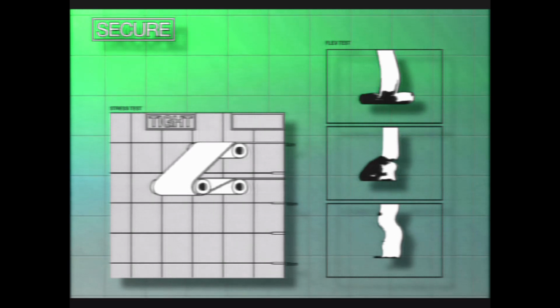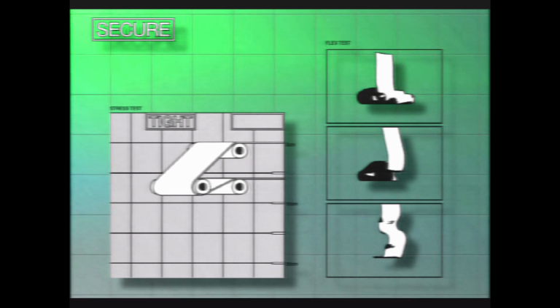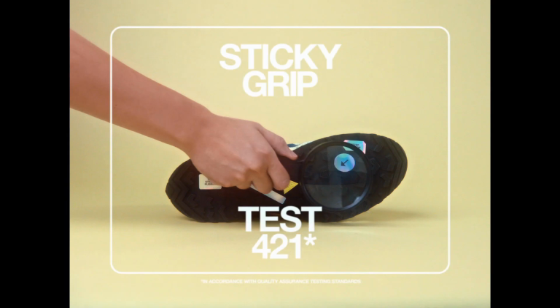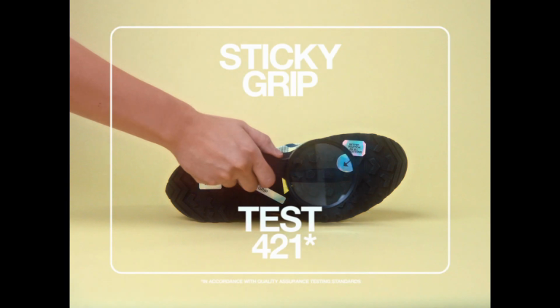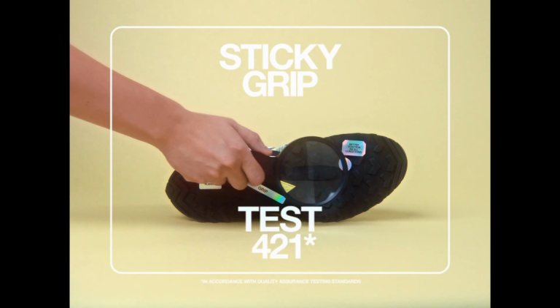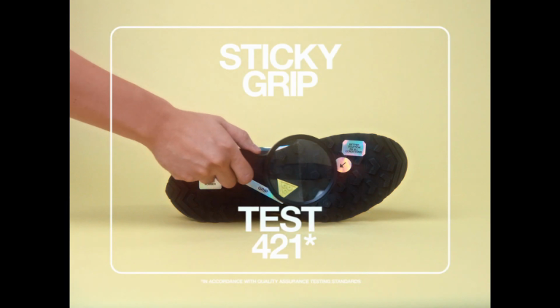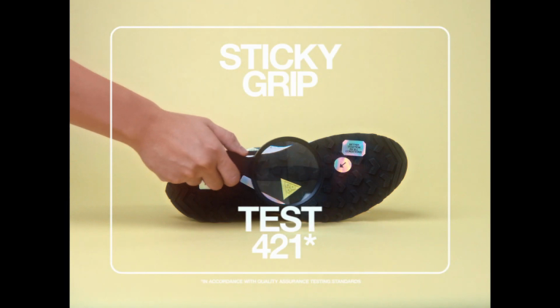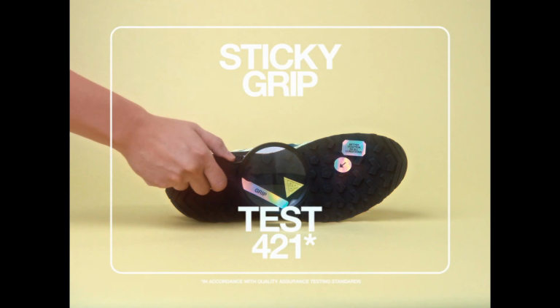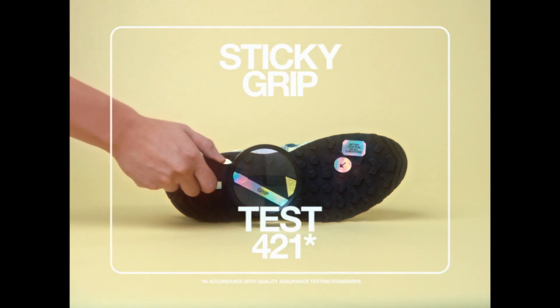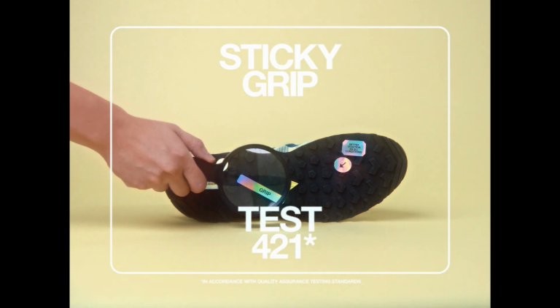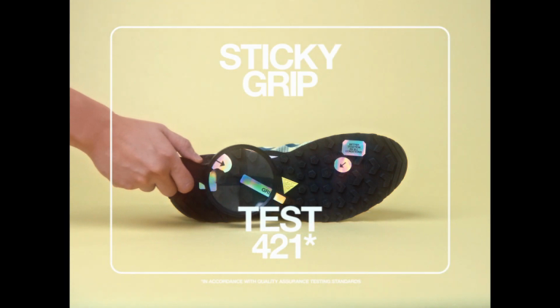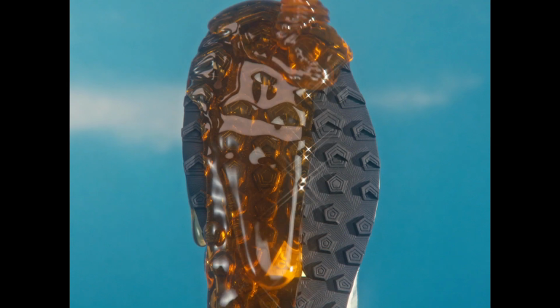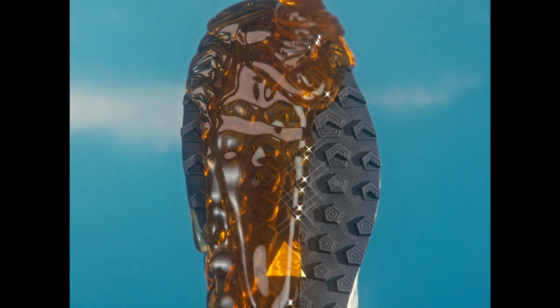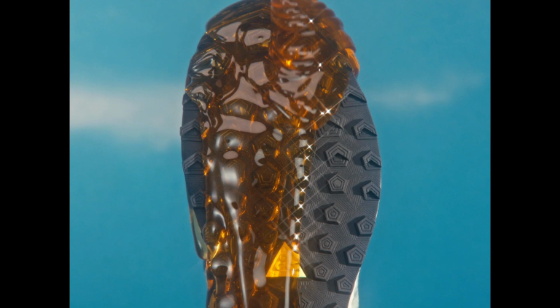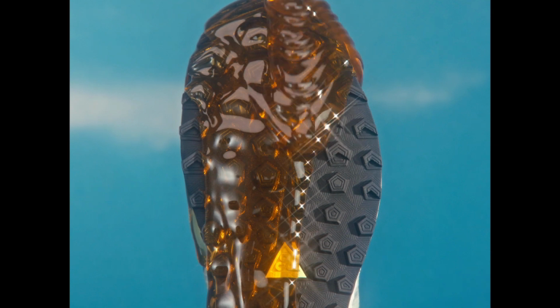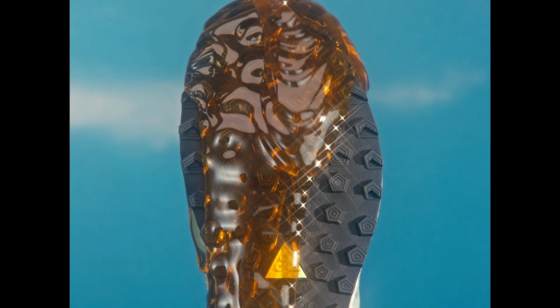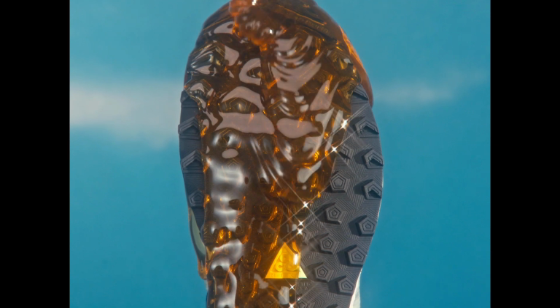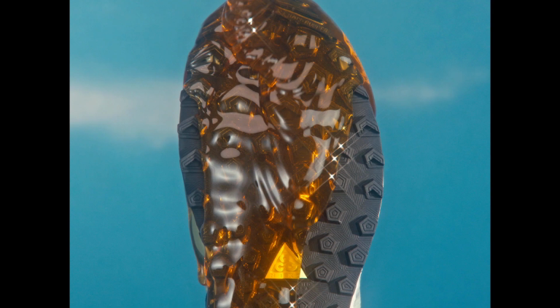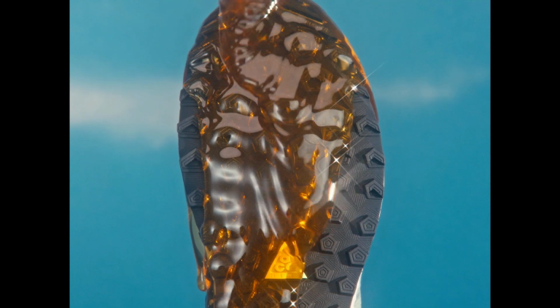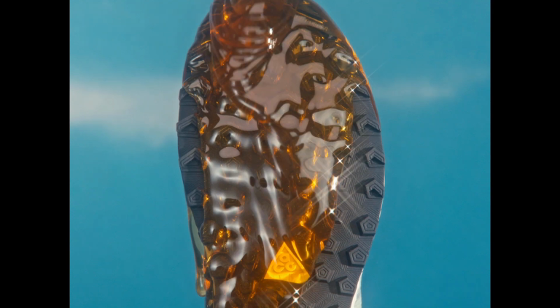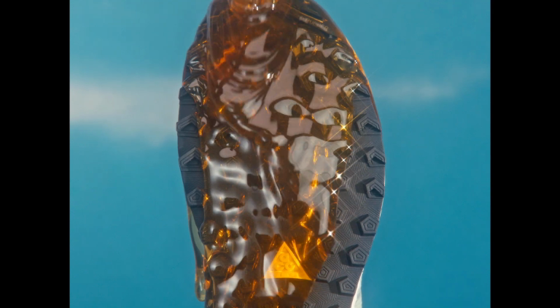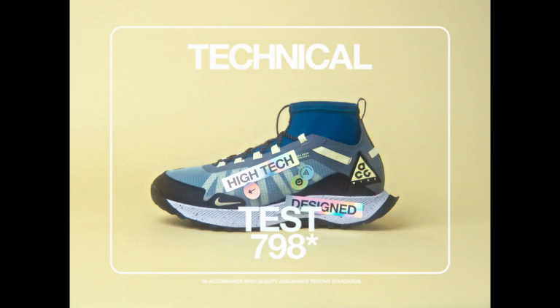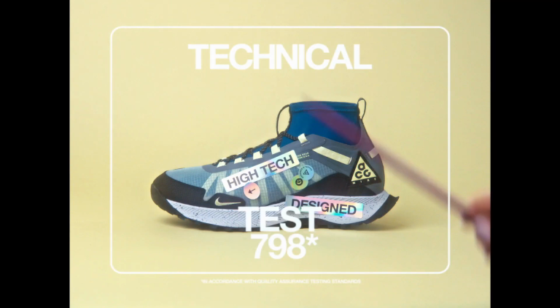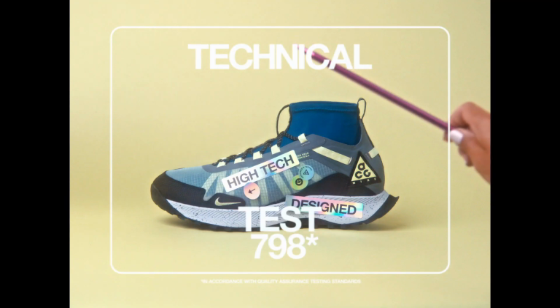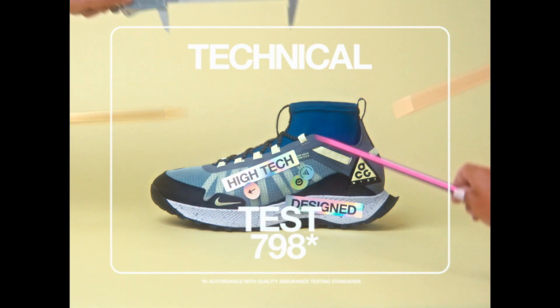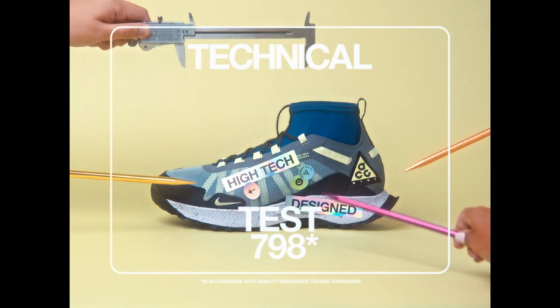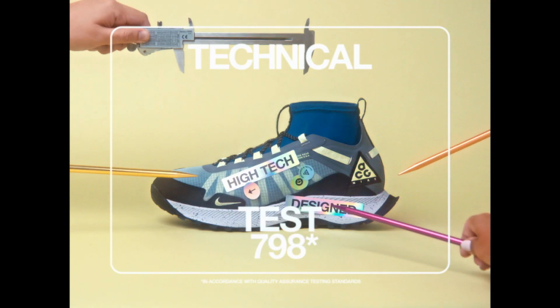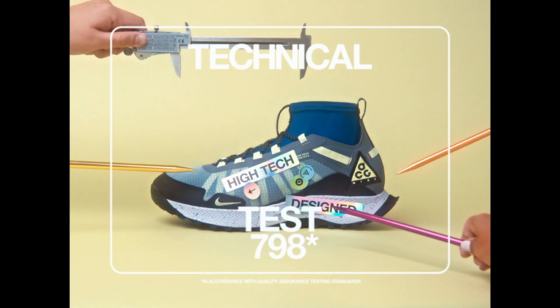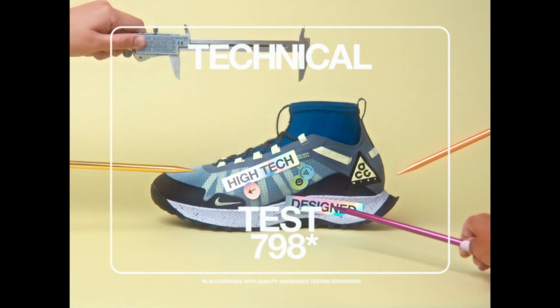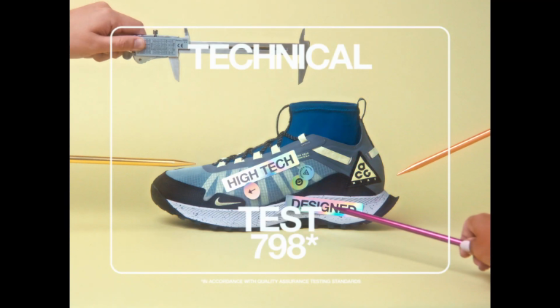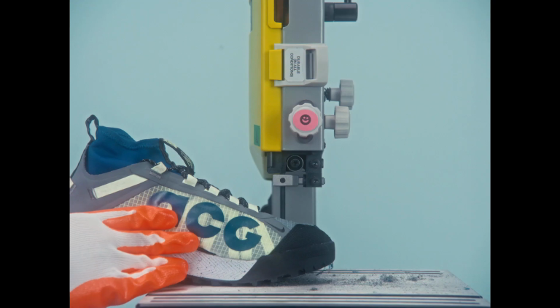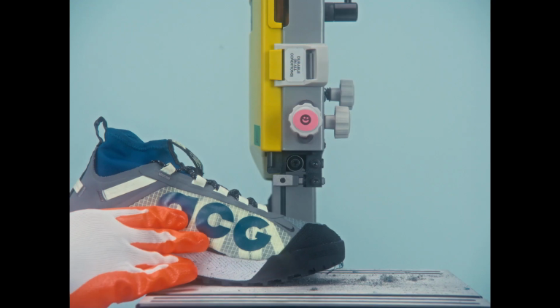Test 421: Sticky Grip. Test 798: Technical.